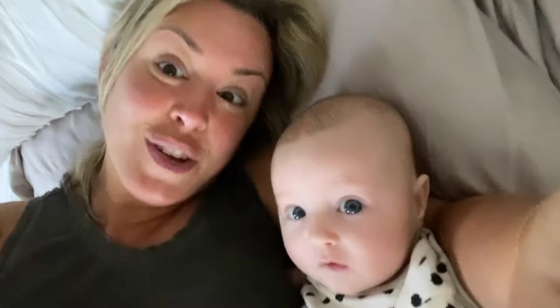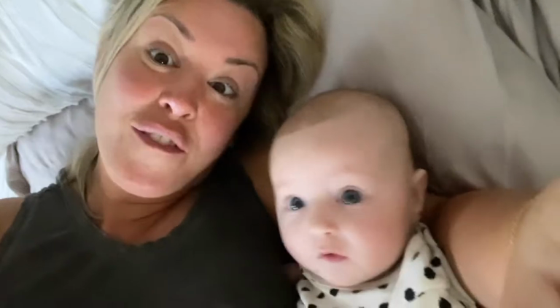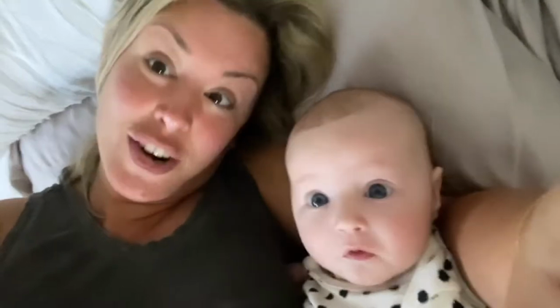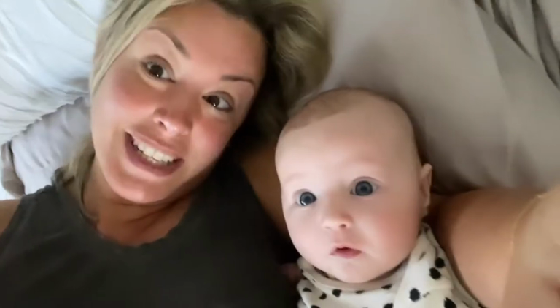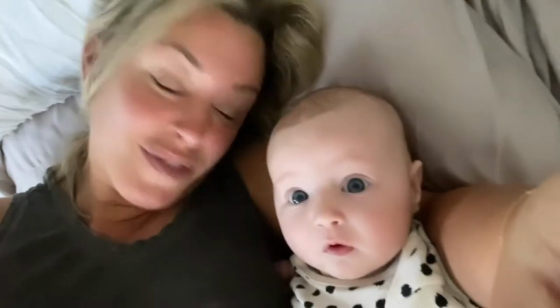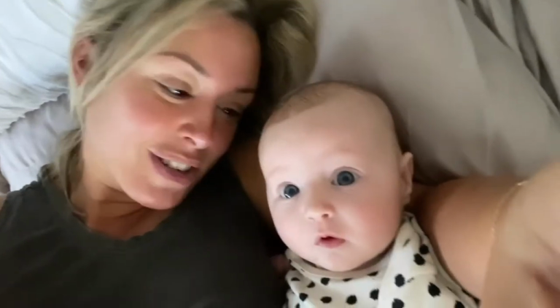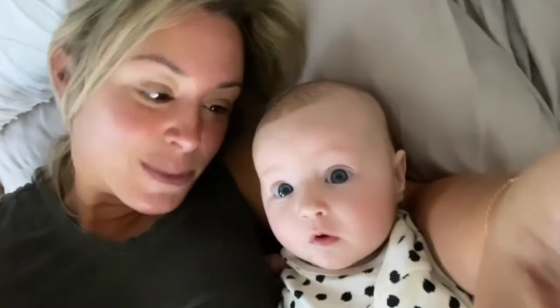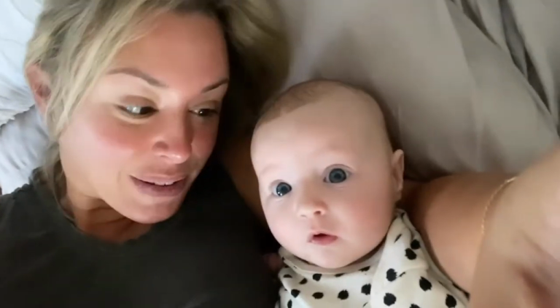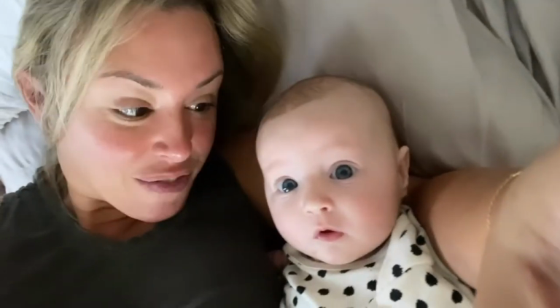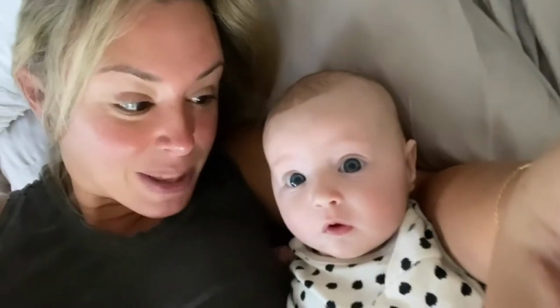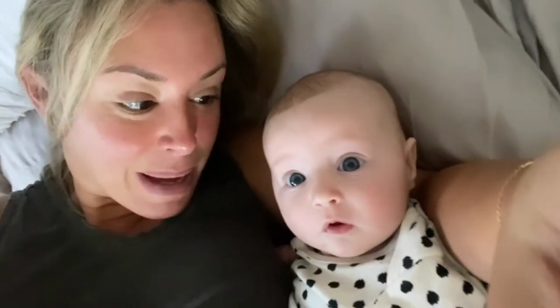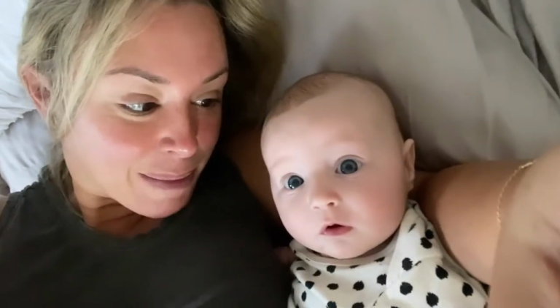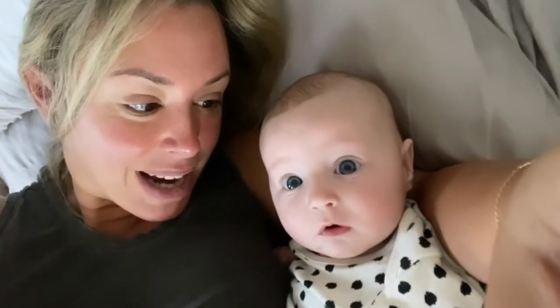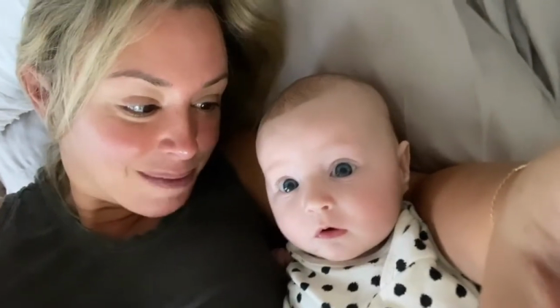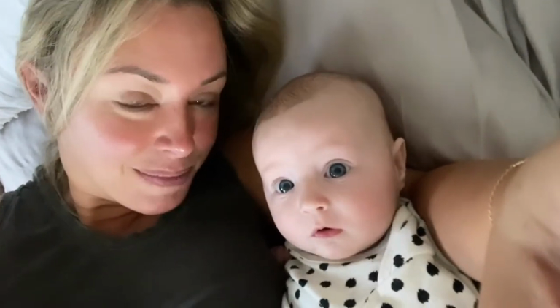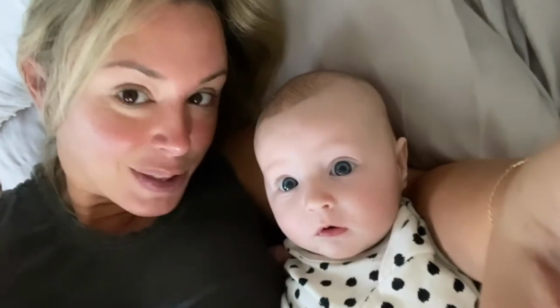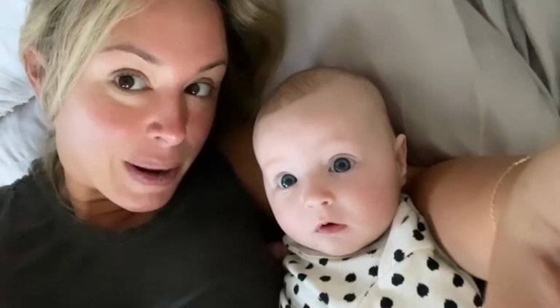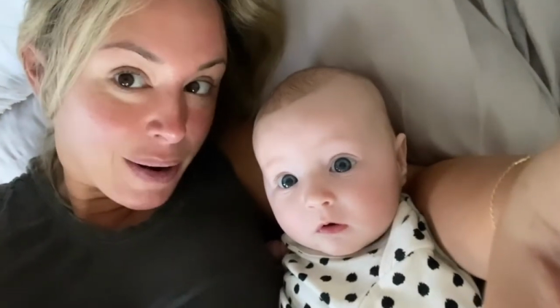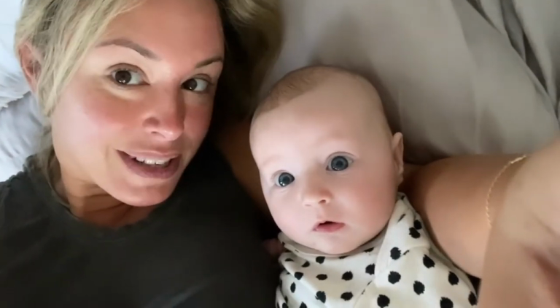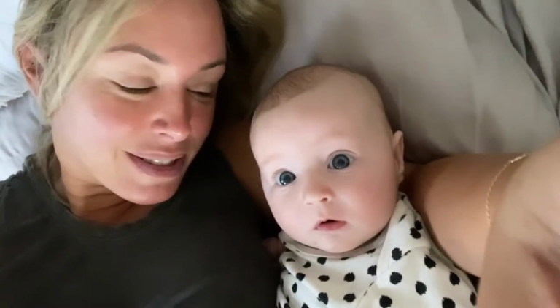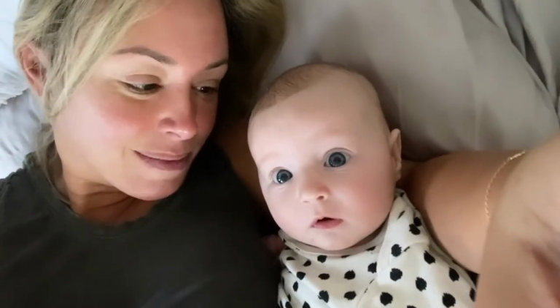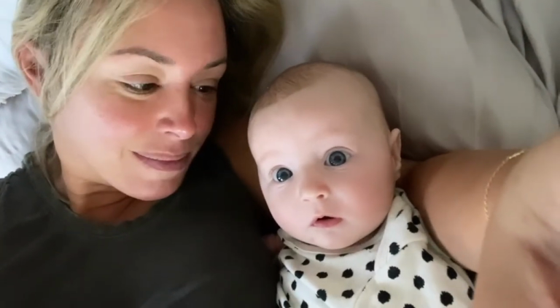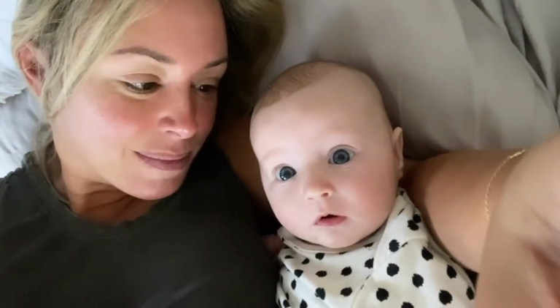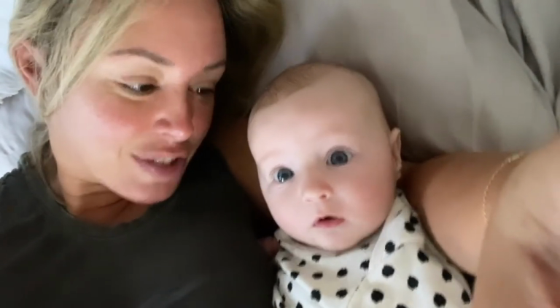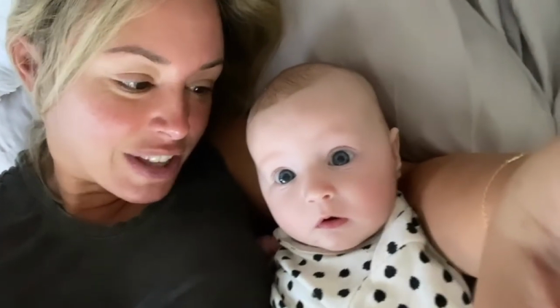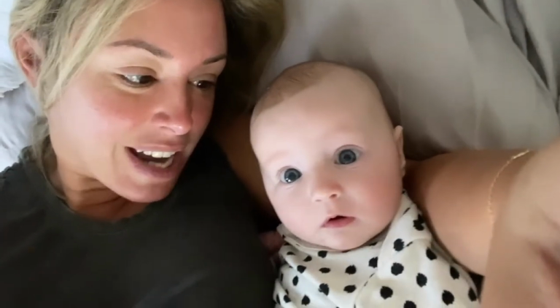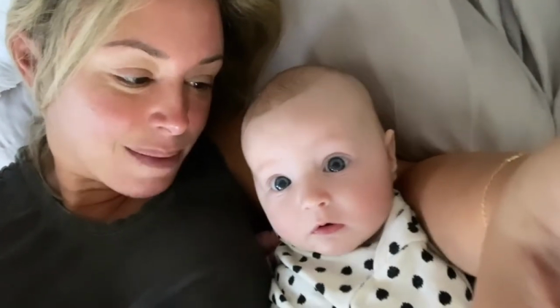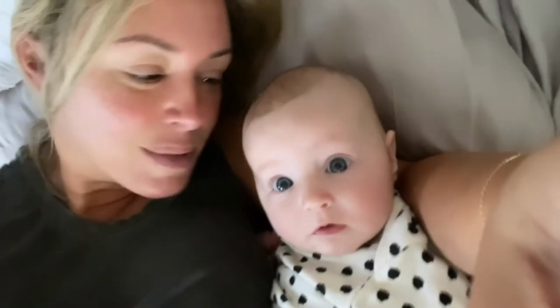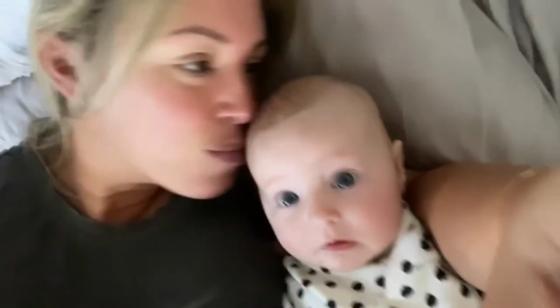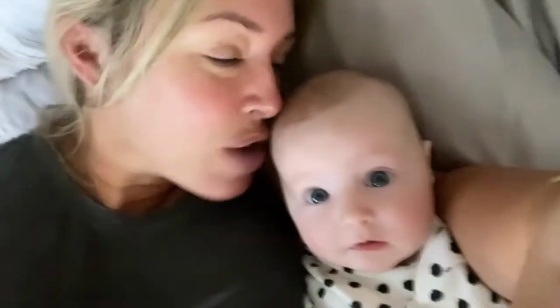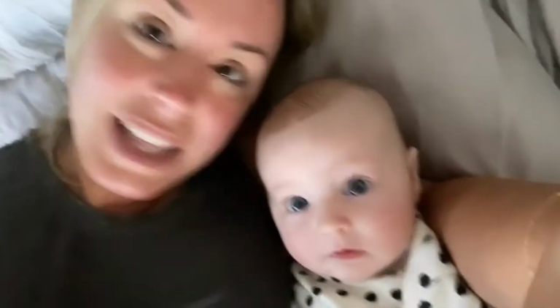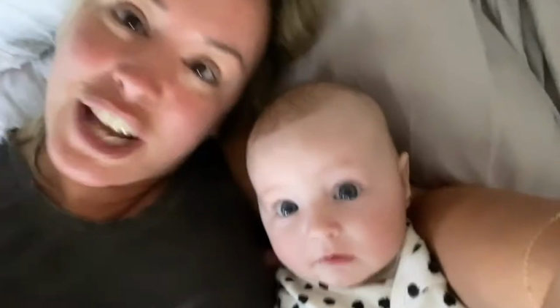First things first, you have to feed the baby, right? You ready to go downstairs? Start the day. Let's go.